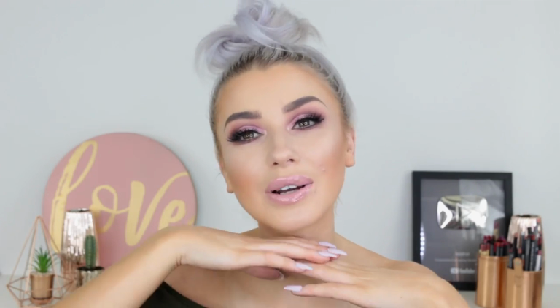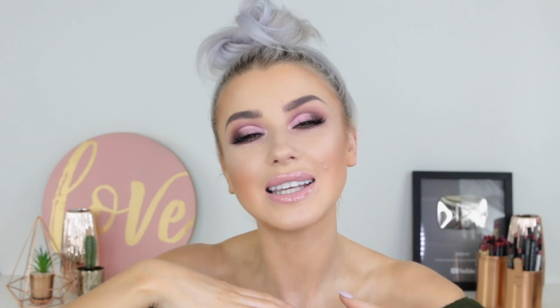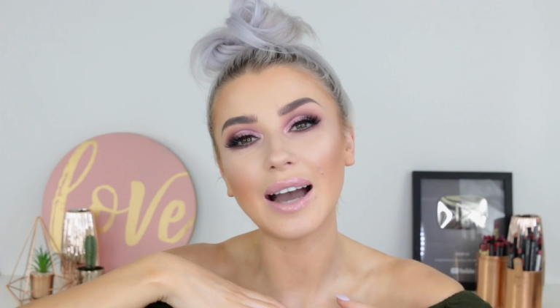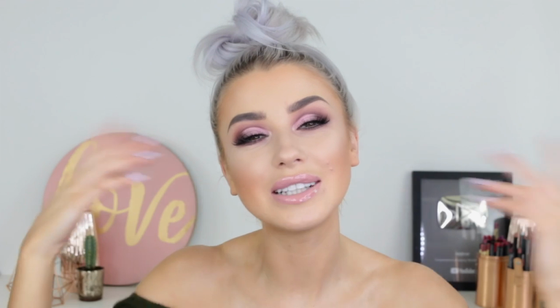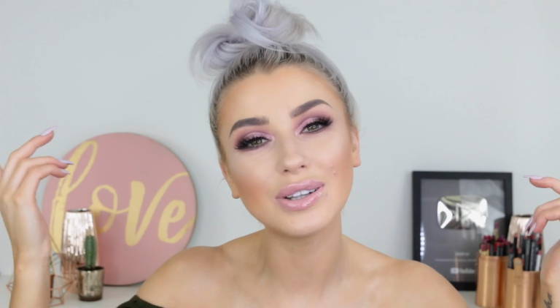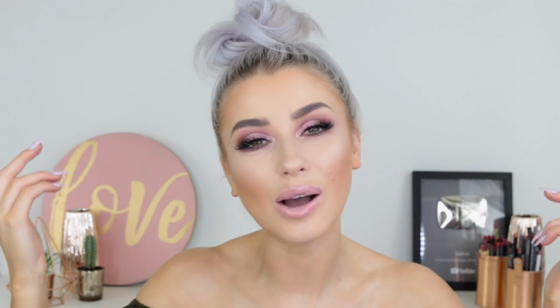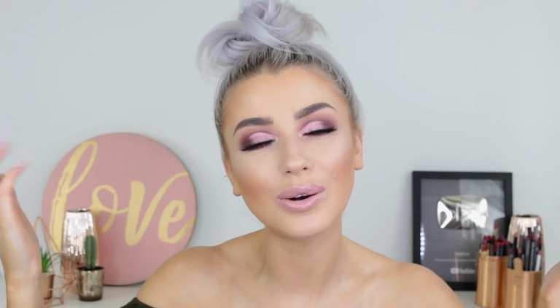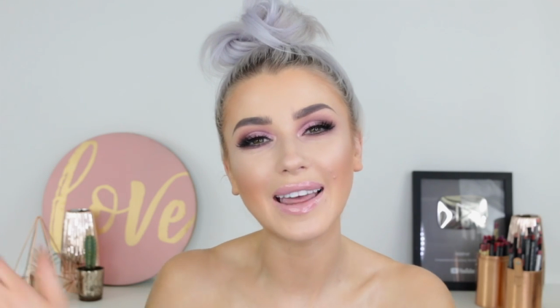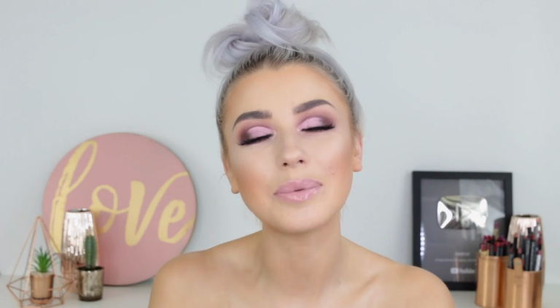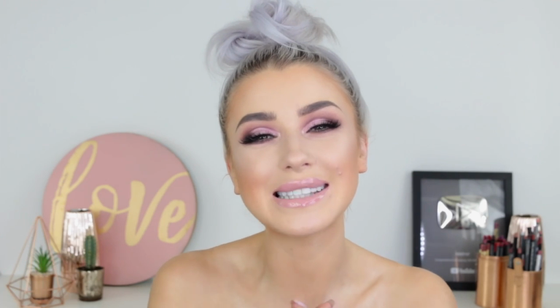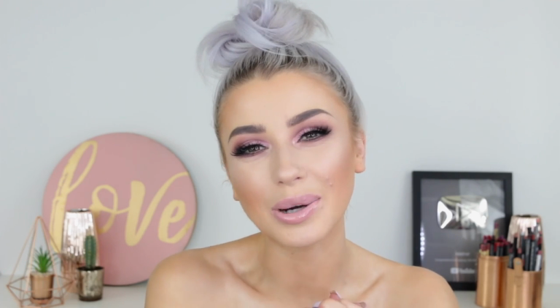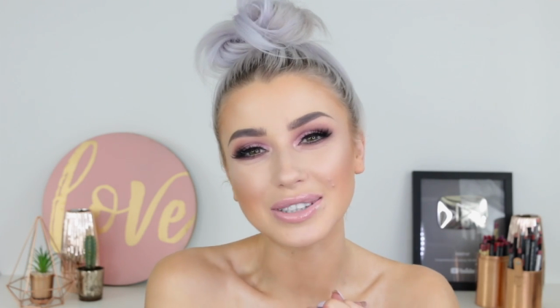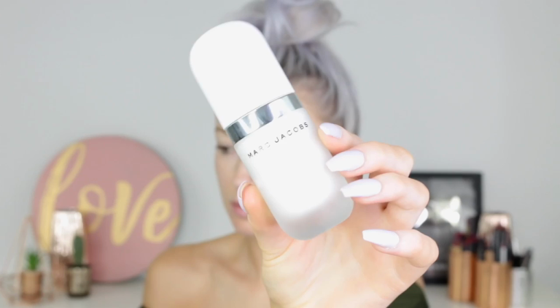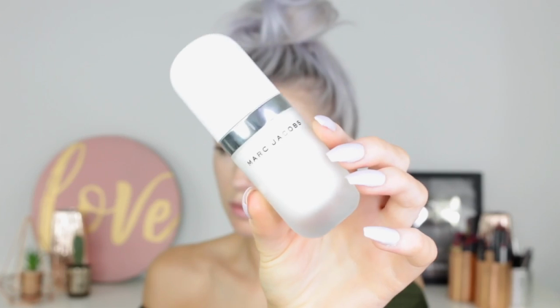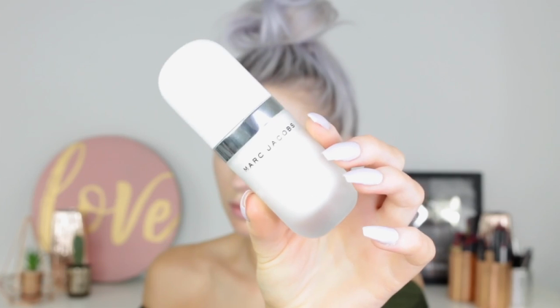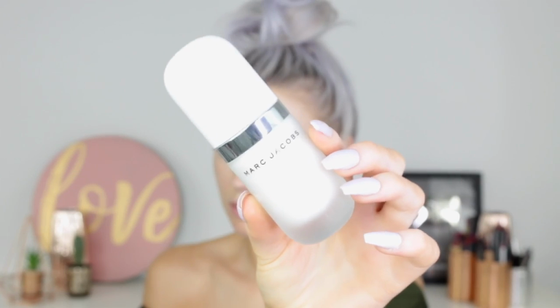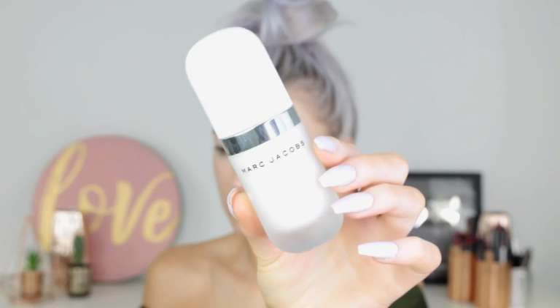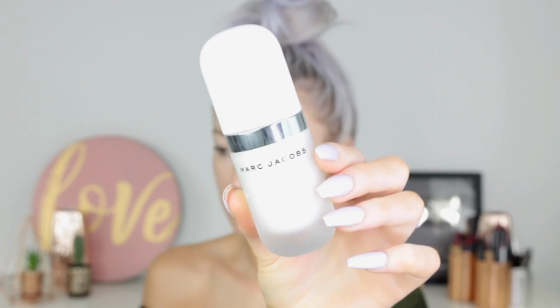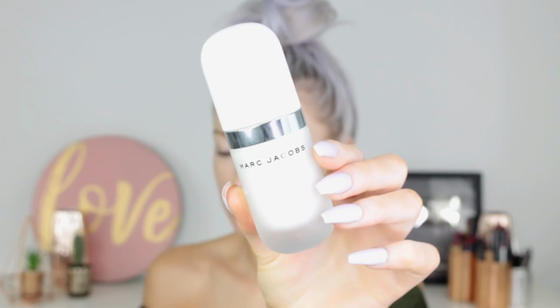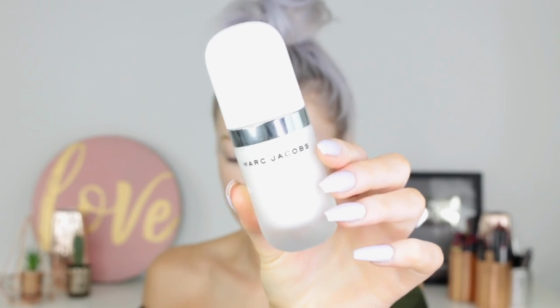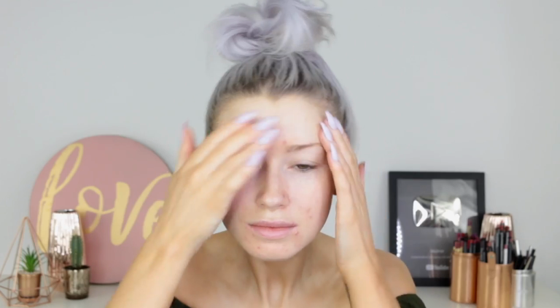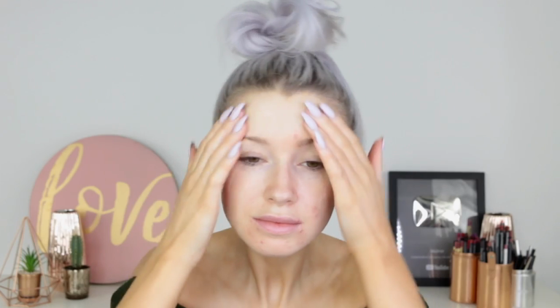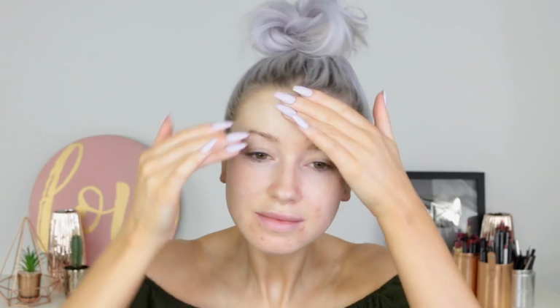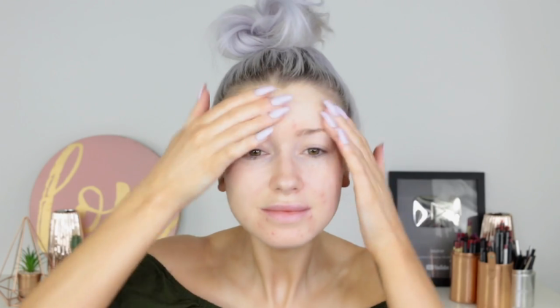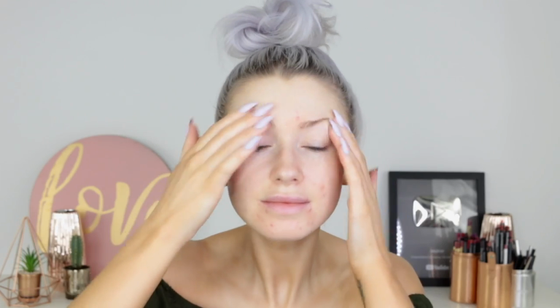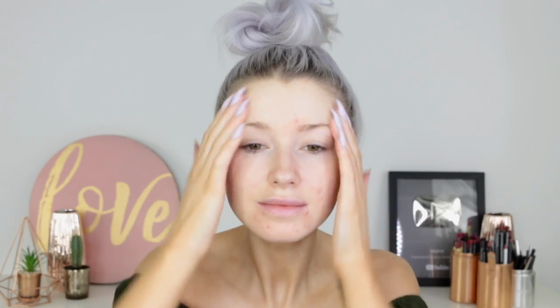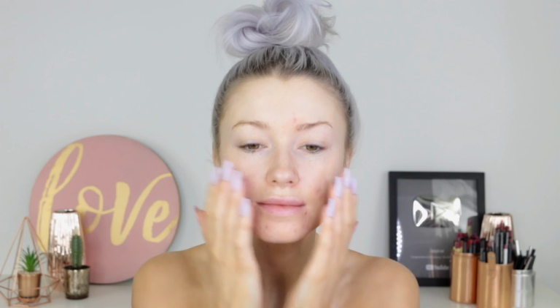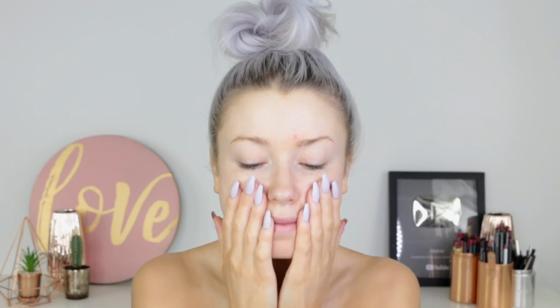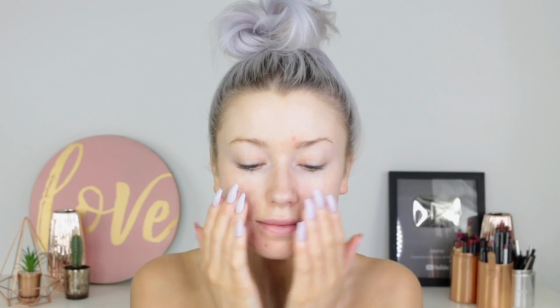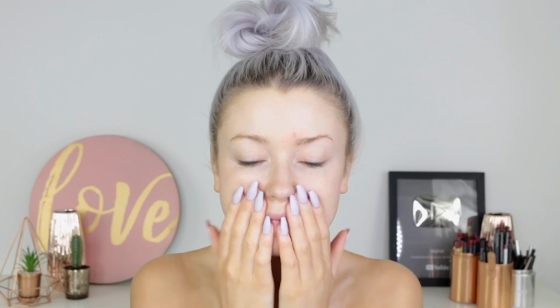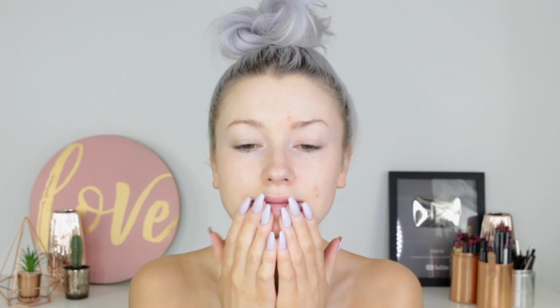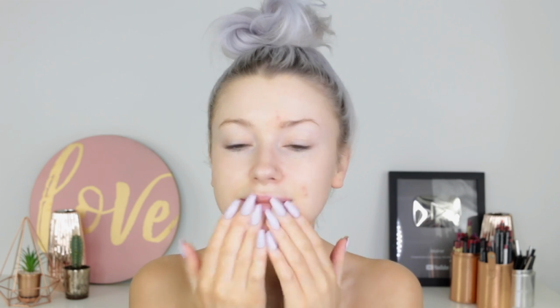If you want to see how I do this whole look, then please keep watching. I'm going to start off and just prime my skin with the Marc Jacobs primer.